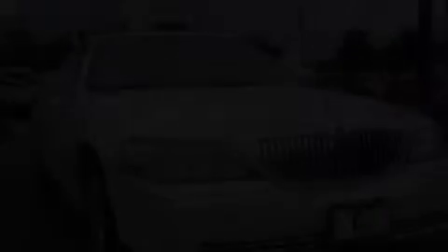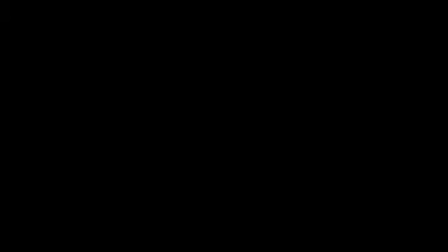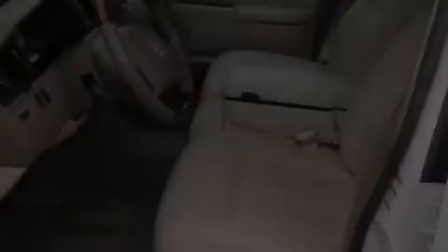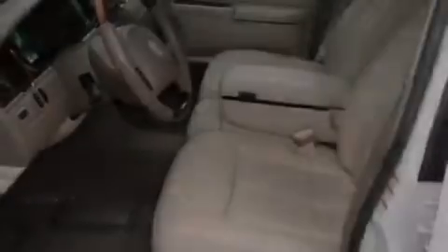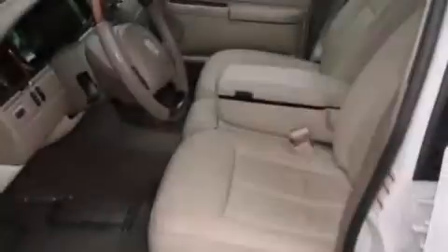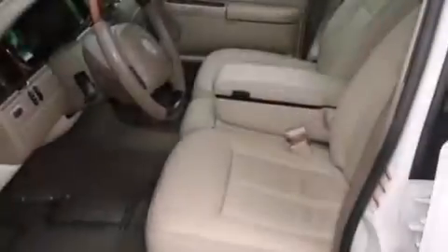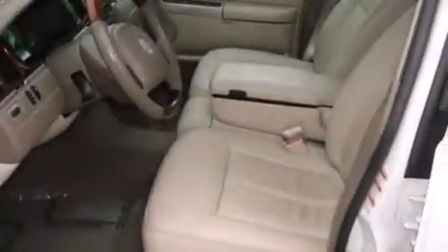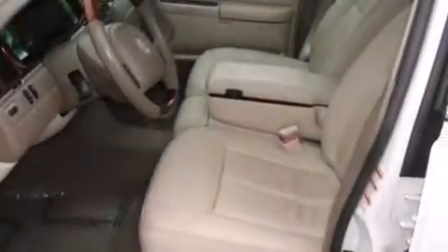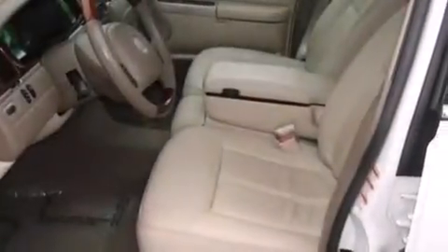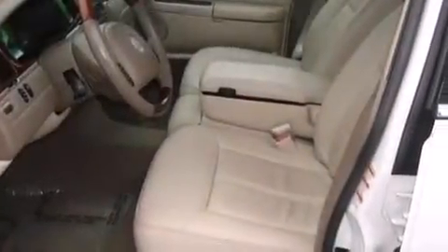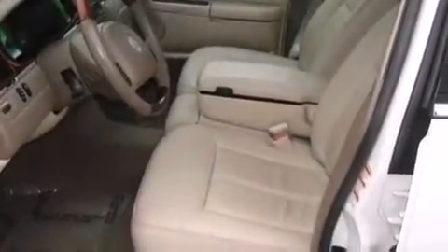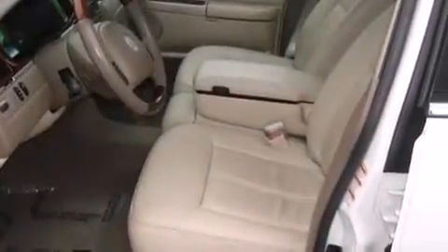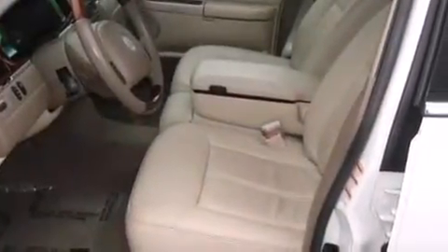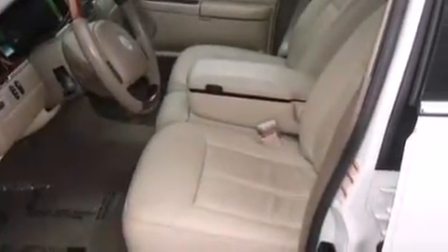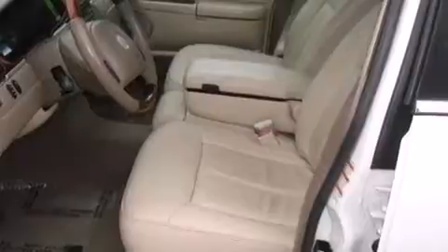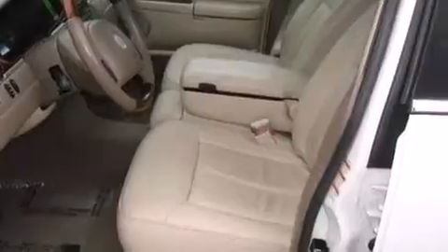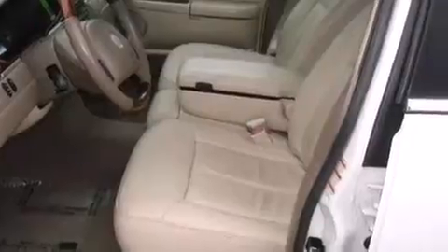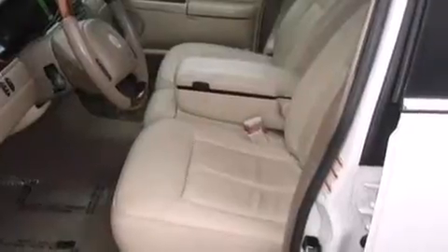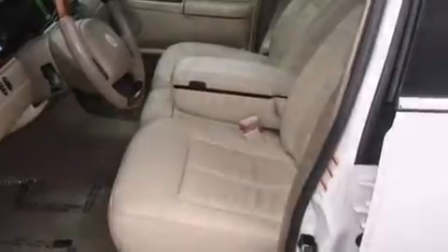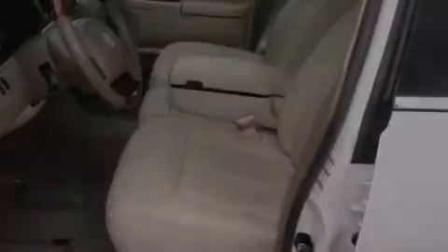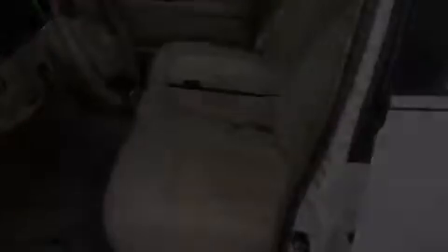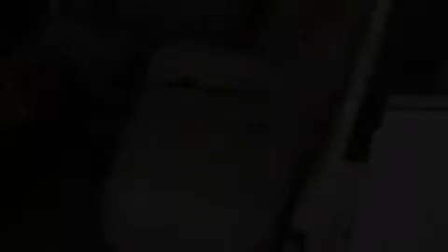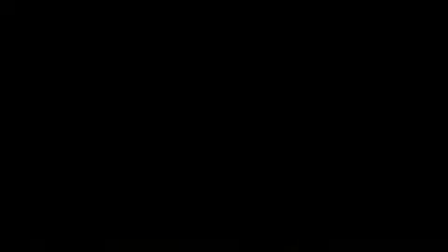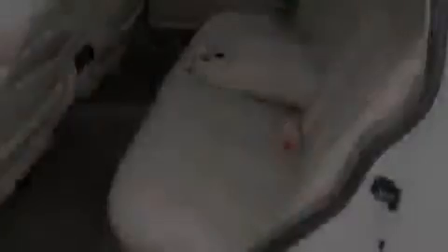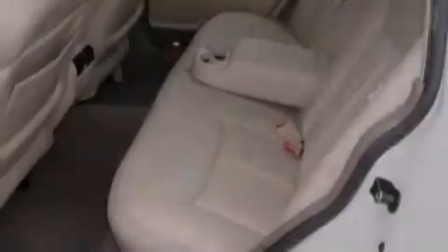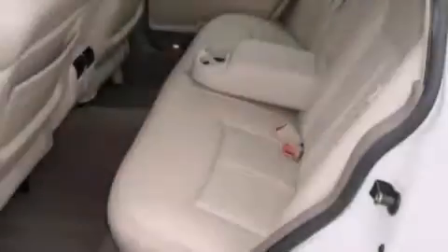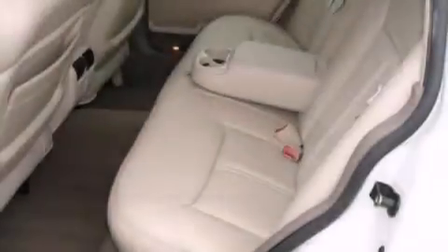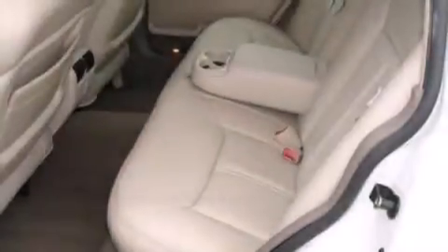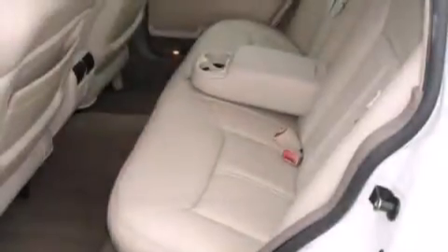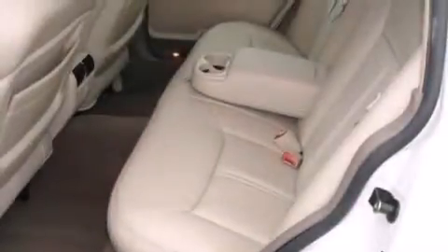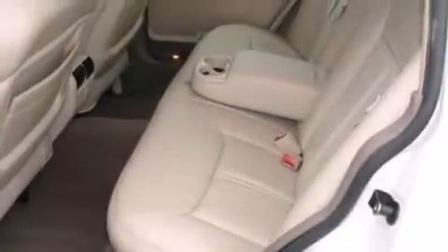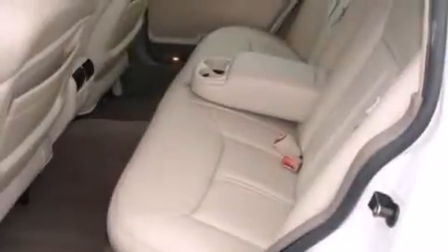Dual power seats. An auto-dimming rearview mirror. And the leather seats provide great support and create an overall luxurious feel.